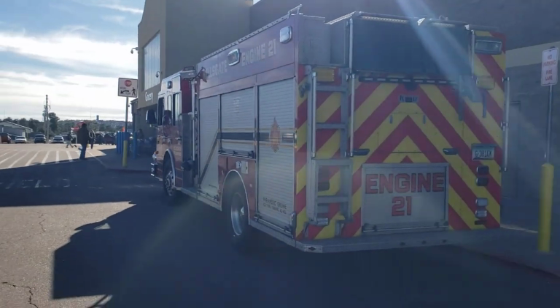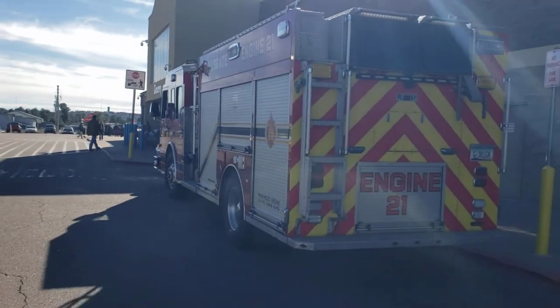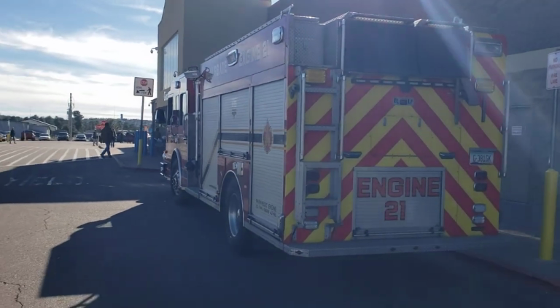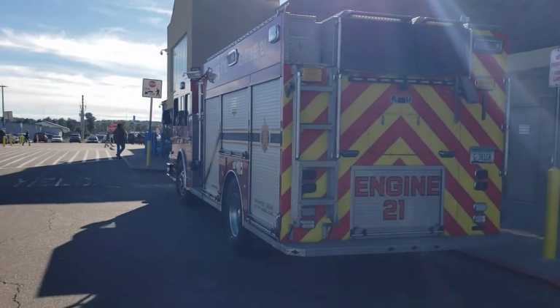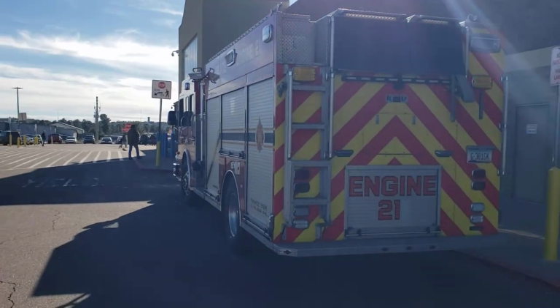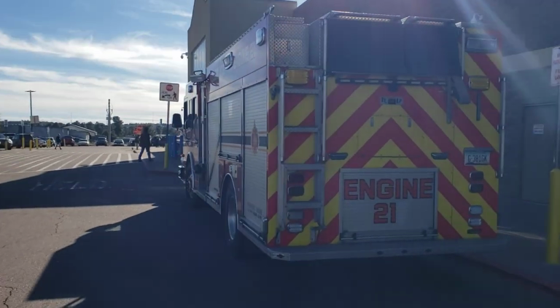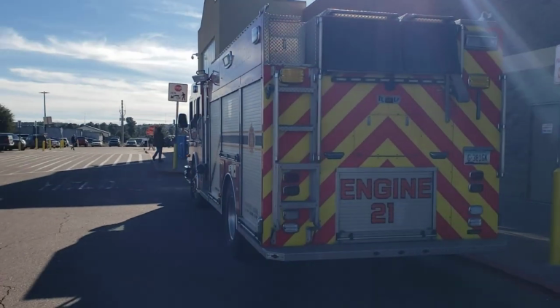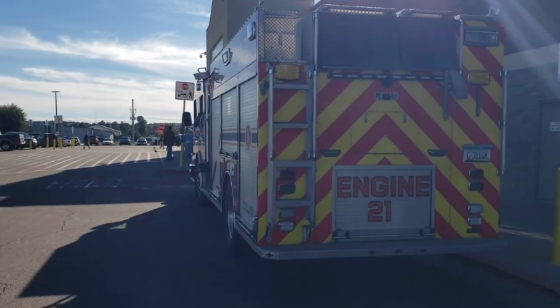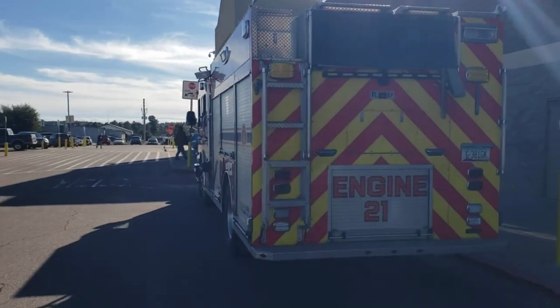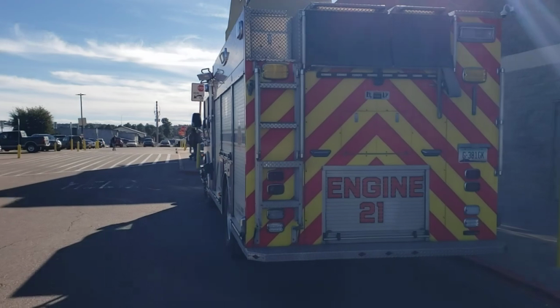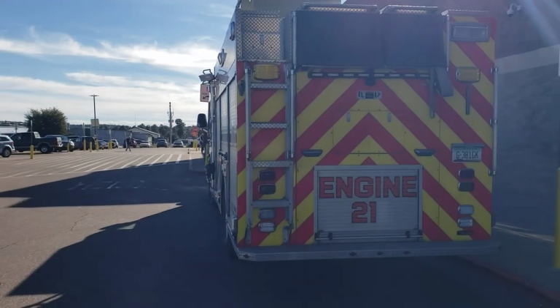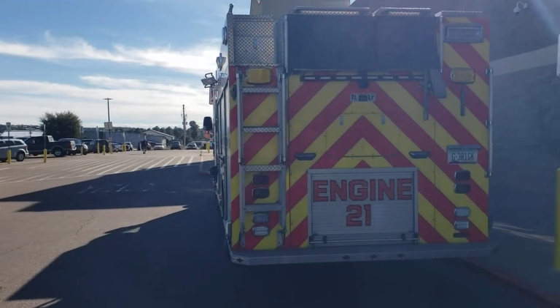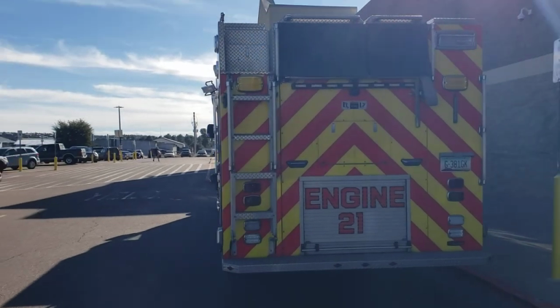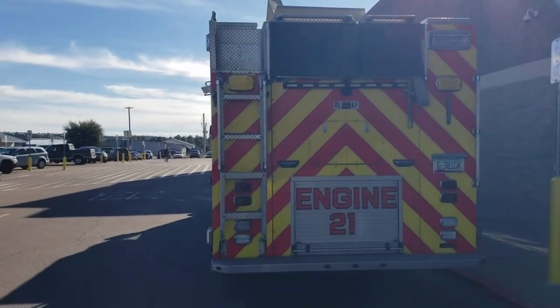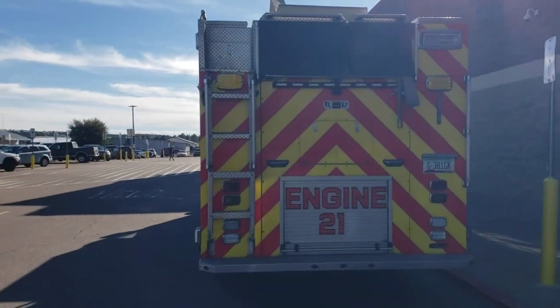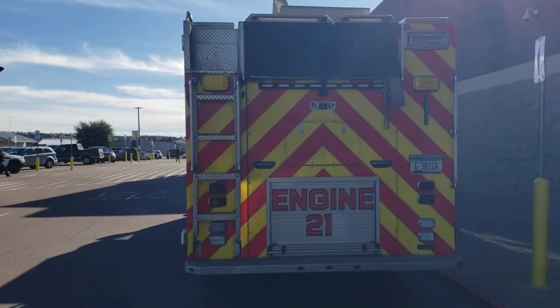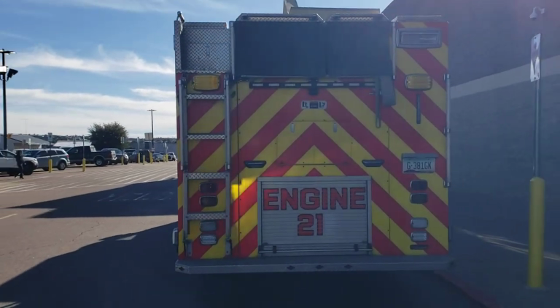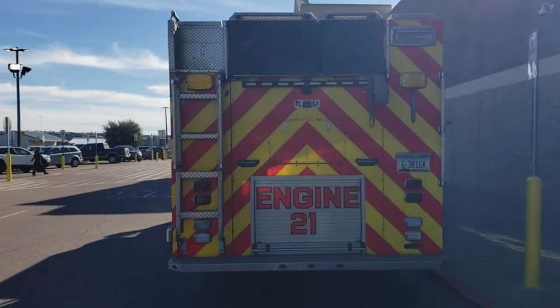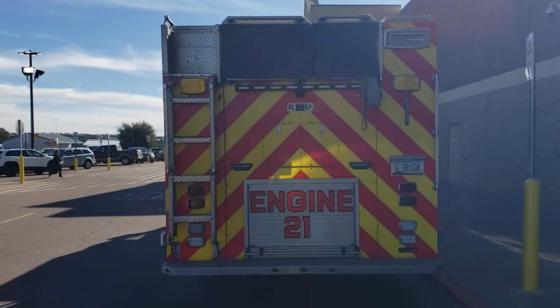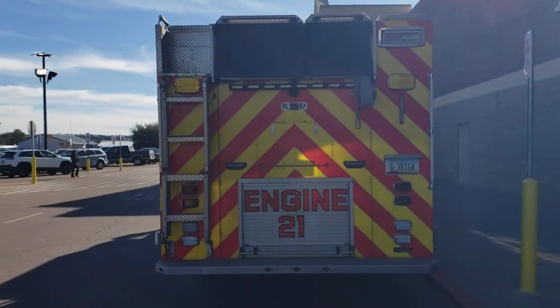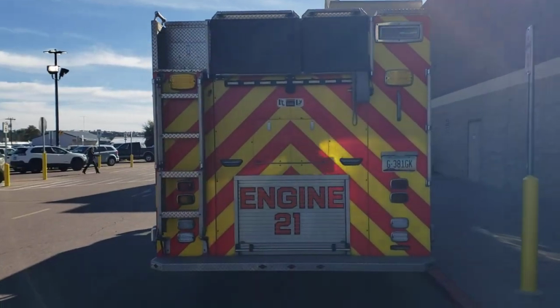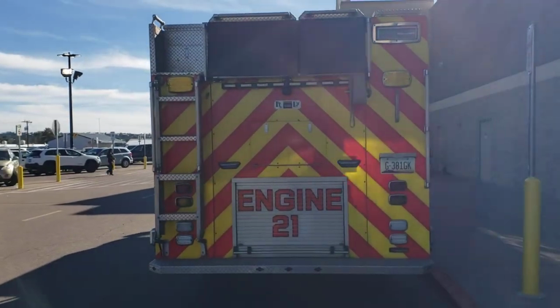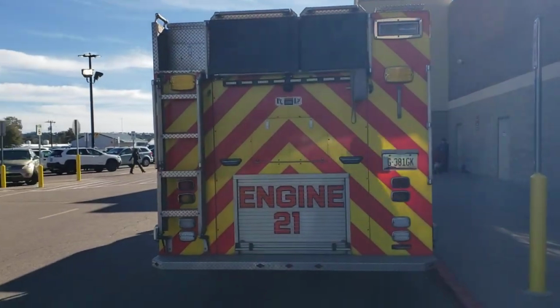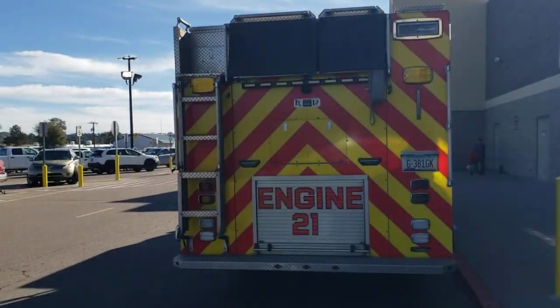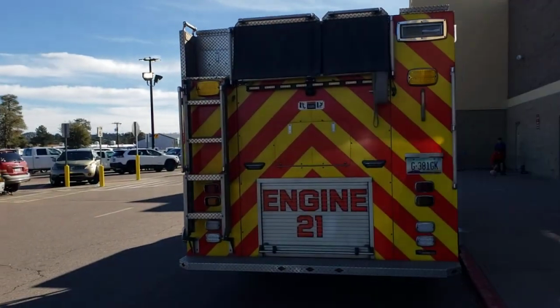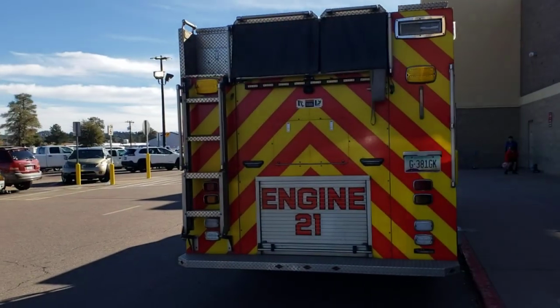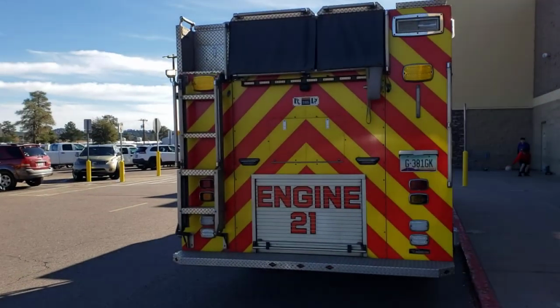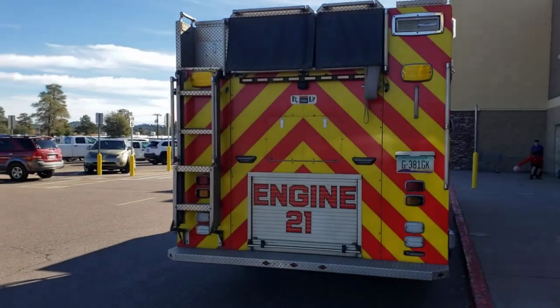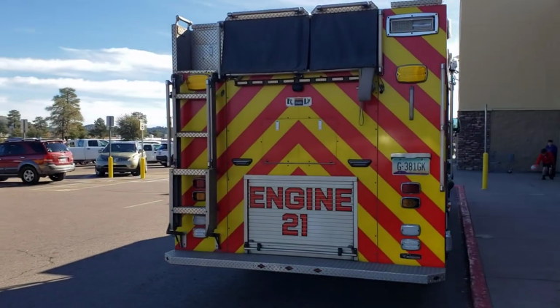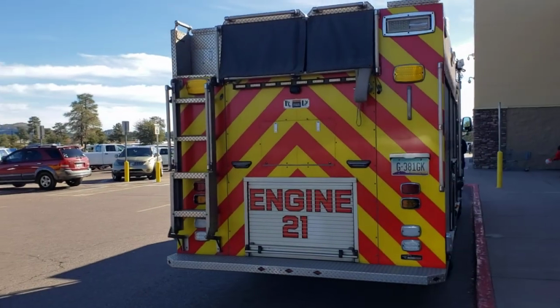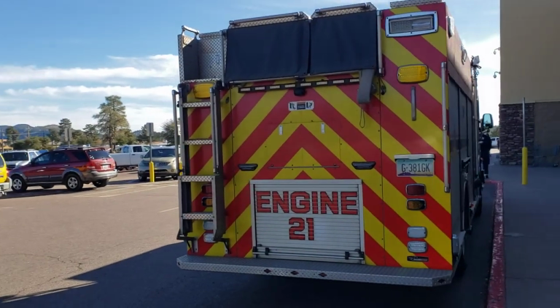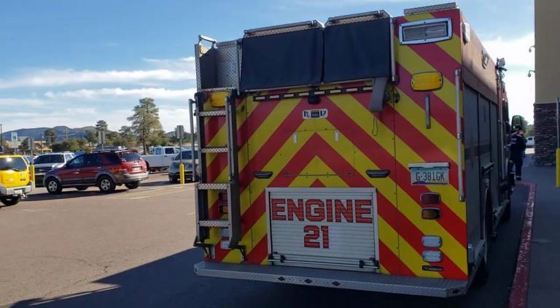Unfortunately, I caught them right here in front of Walmart. They're stopped at the store. The lighting's not real good here.